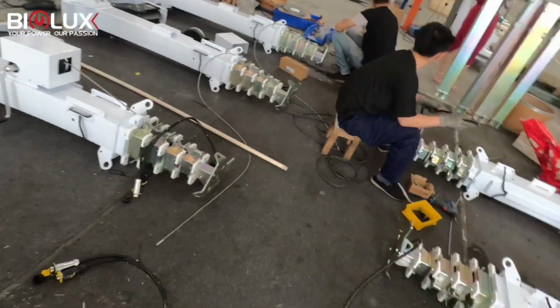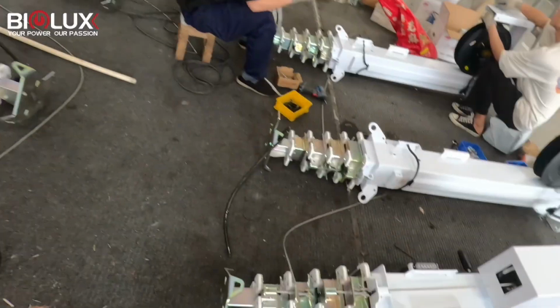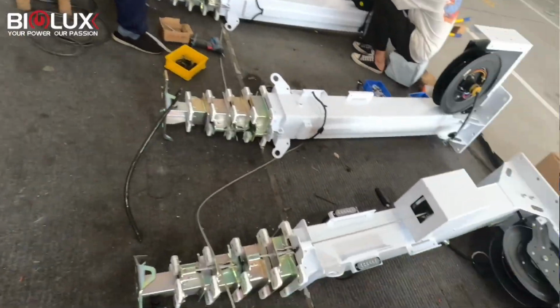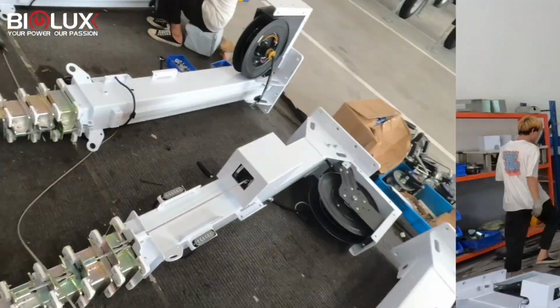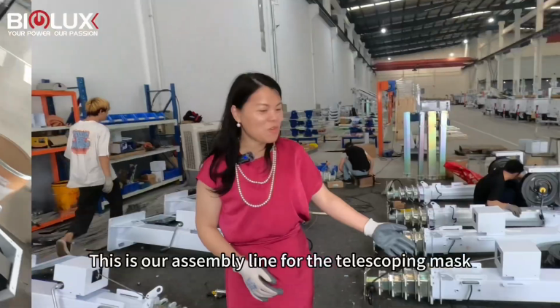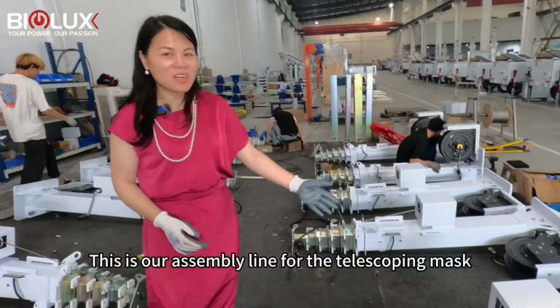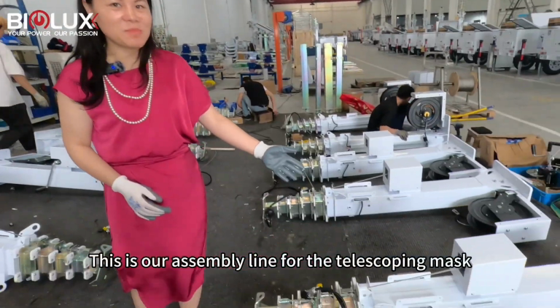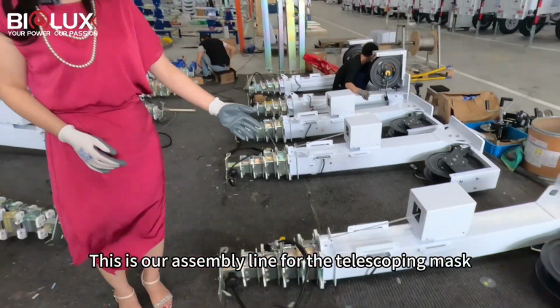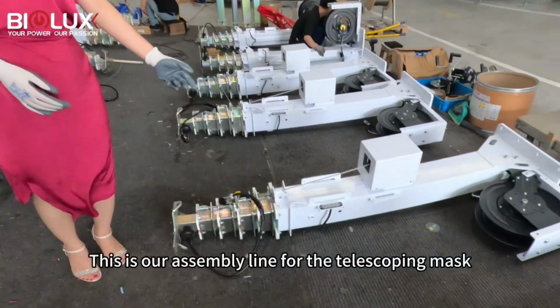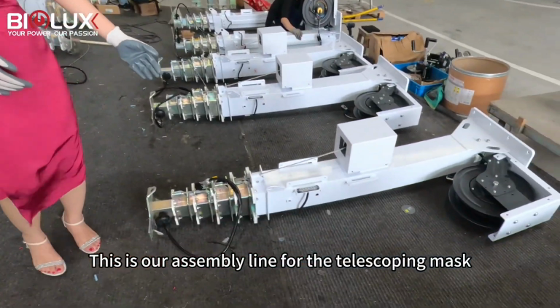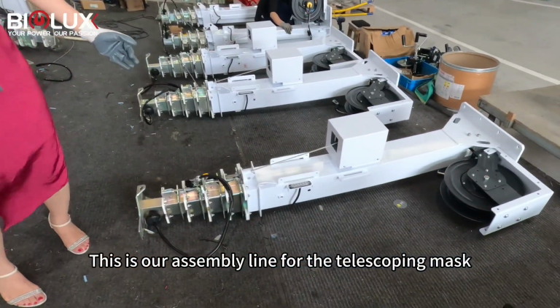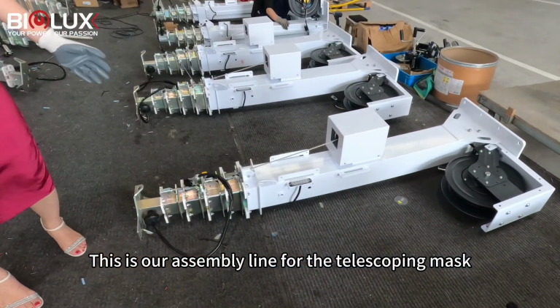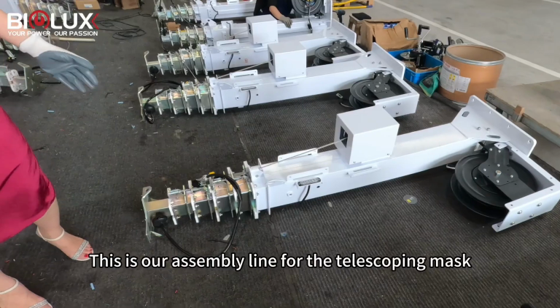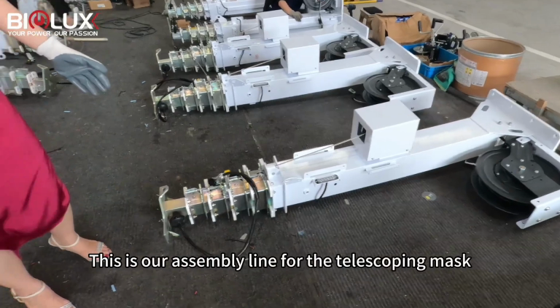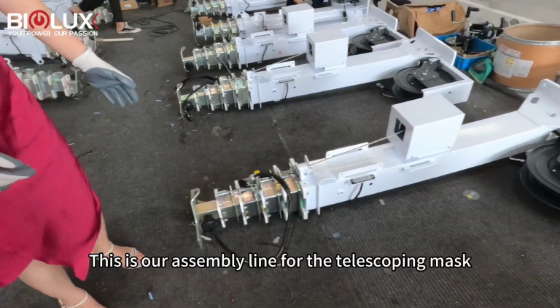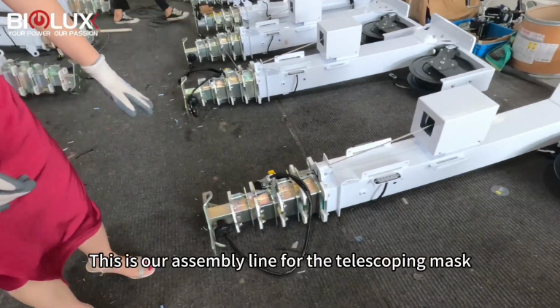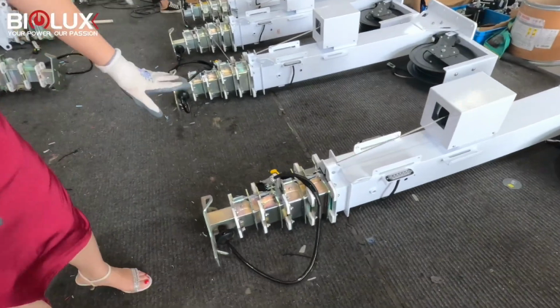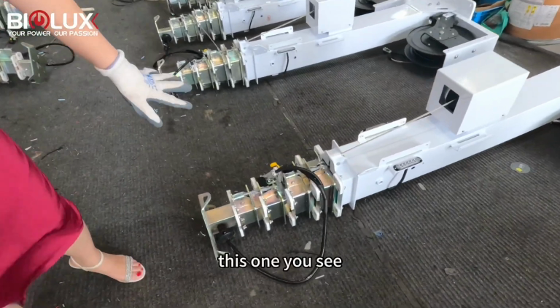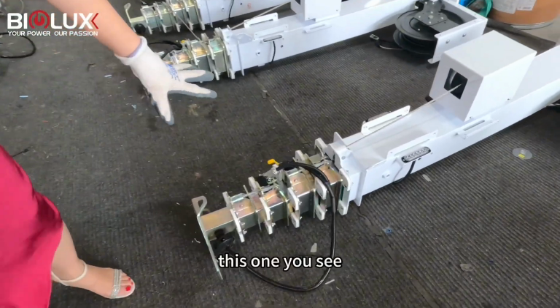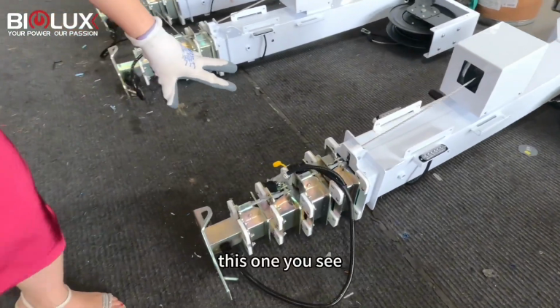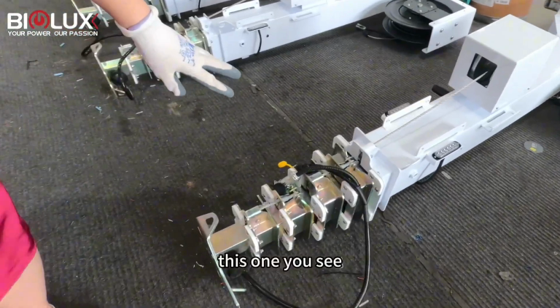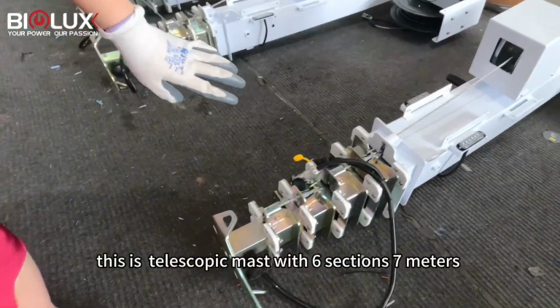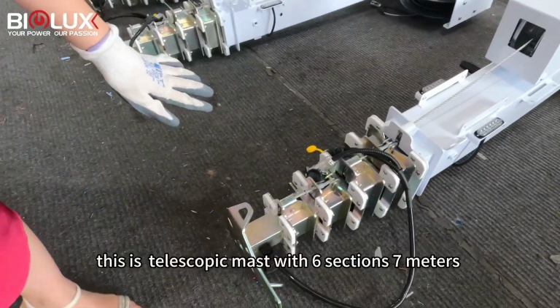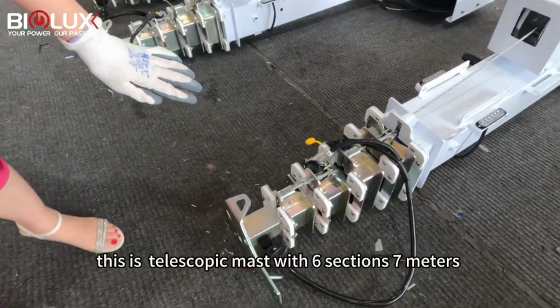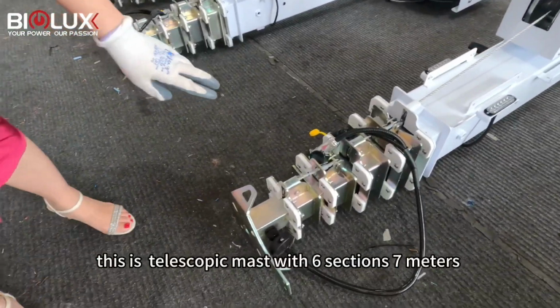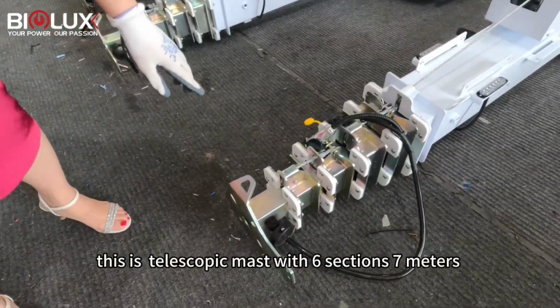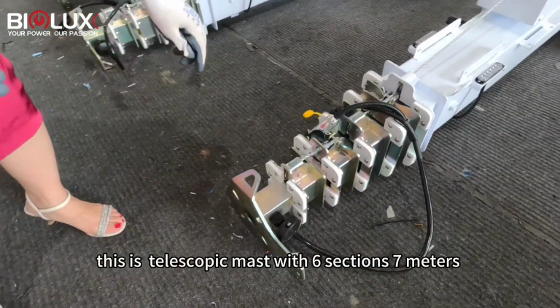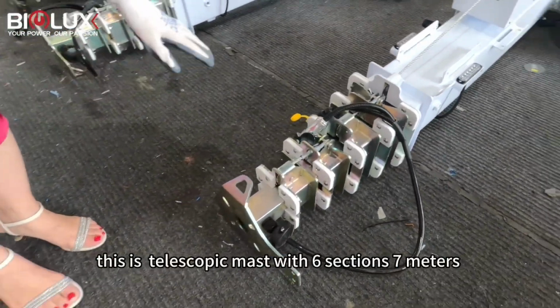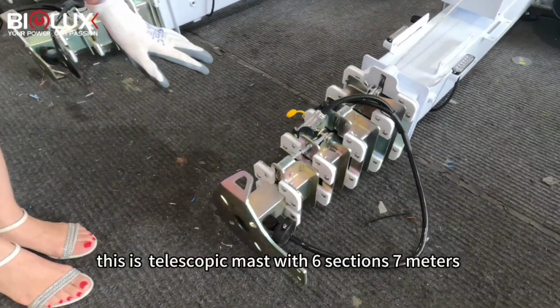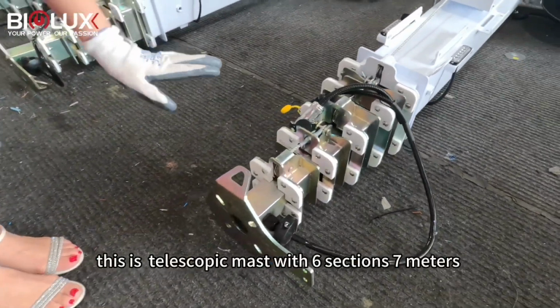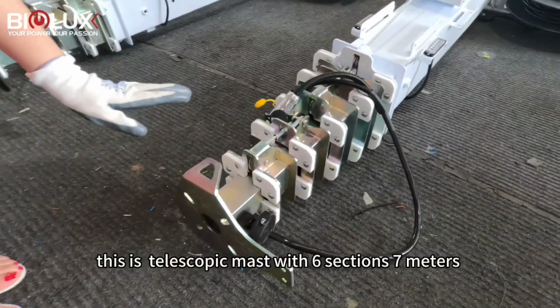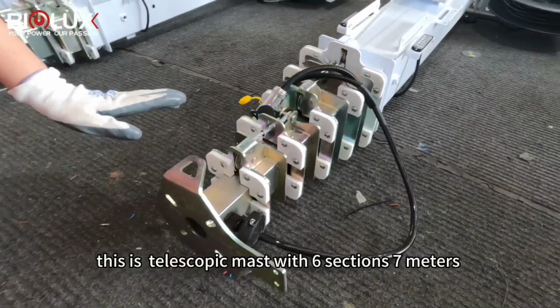This is our 79 telescope mast. This is a Chinese warming mast with six sections.